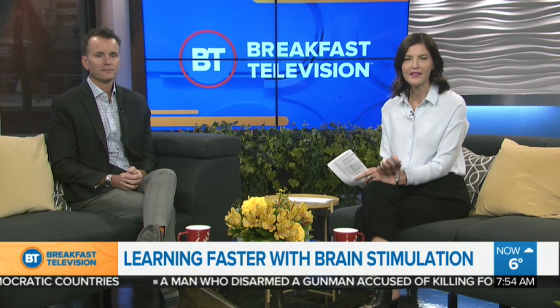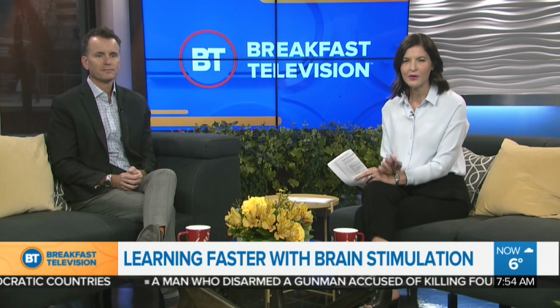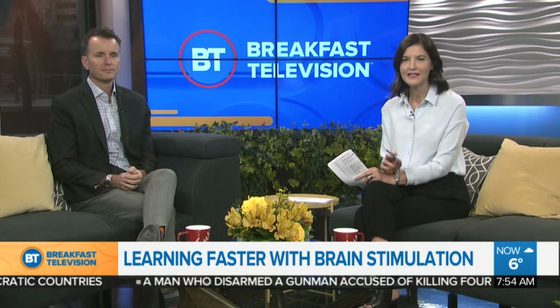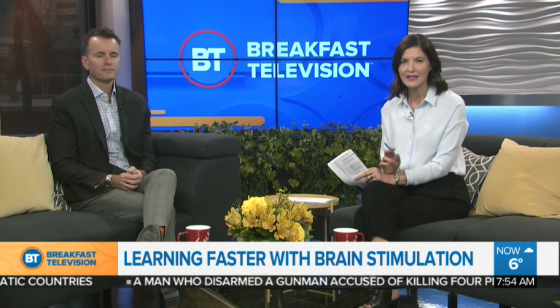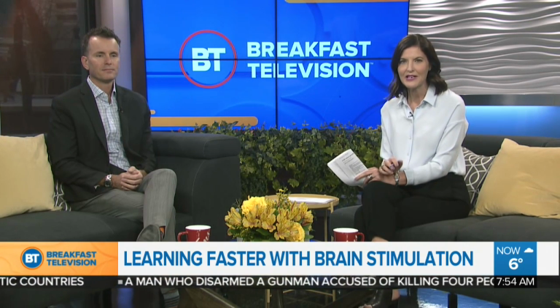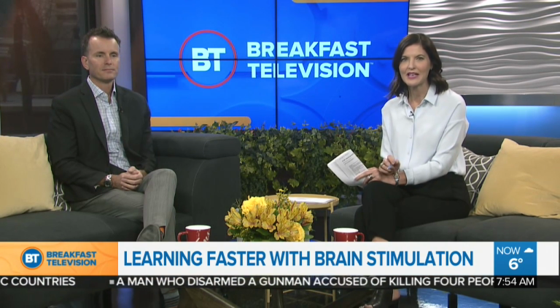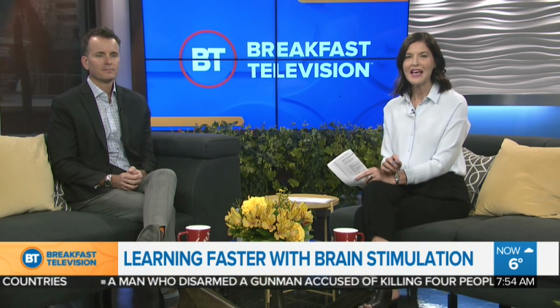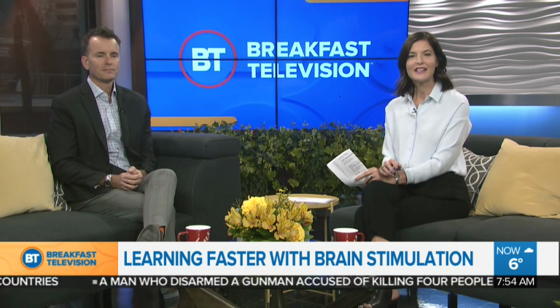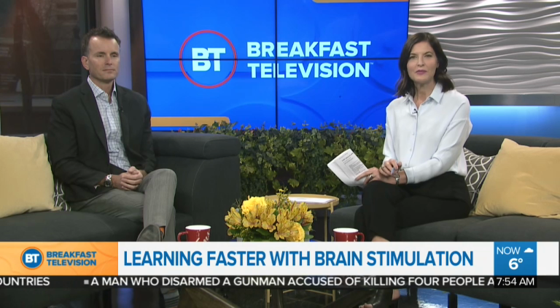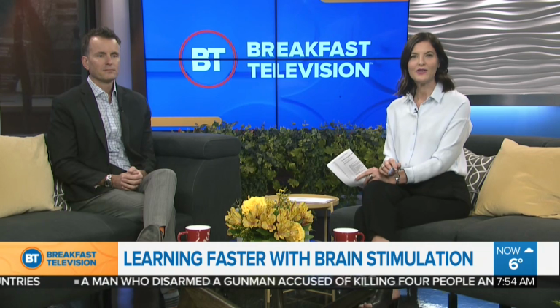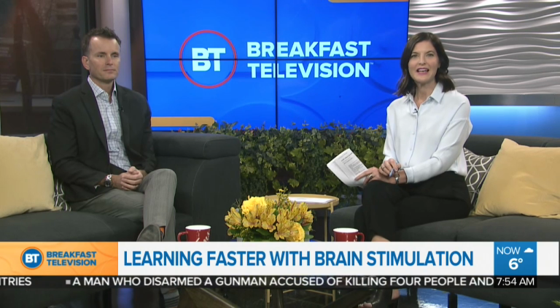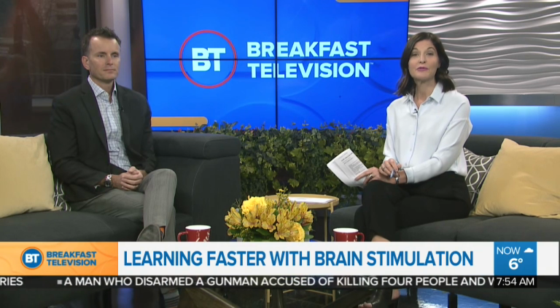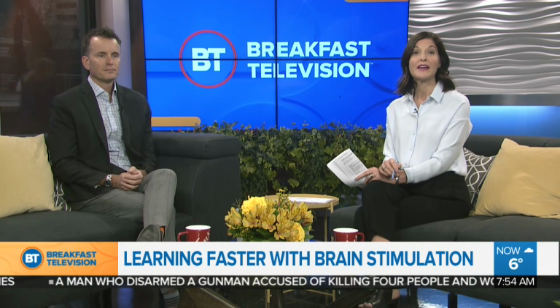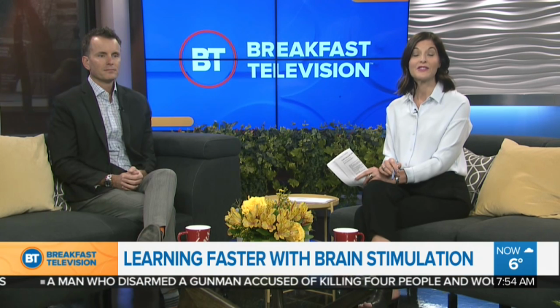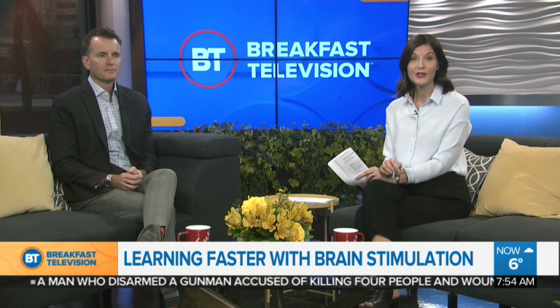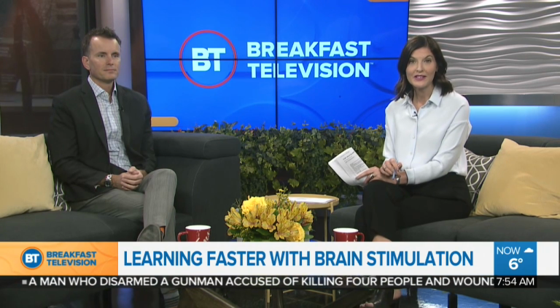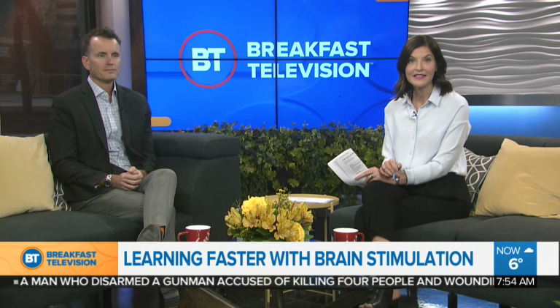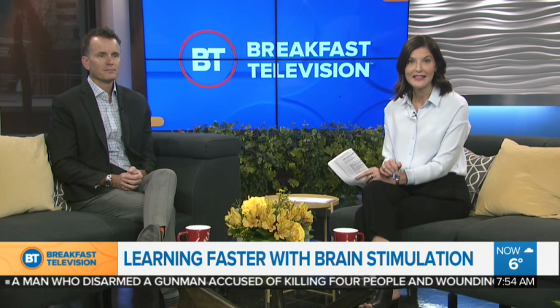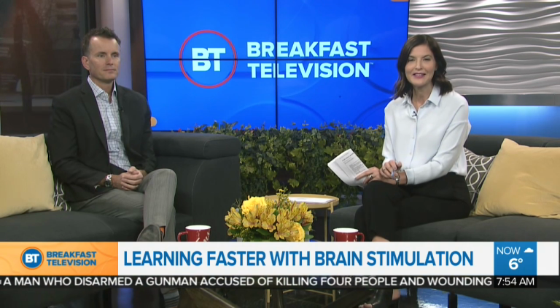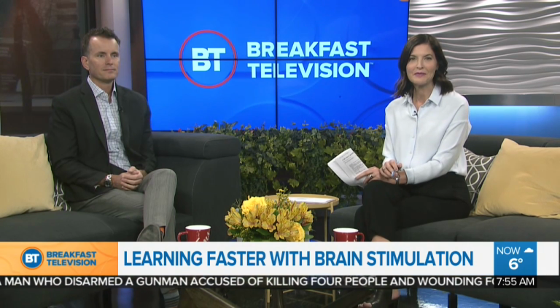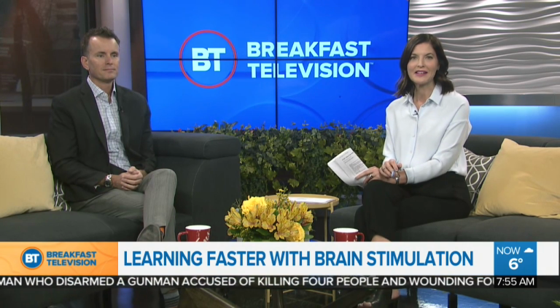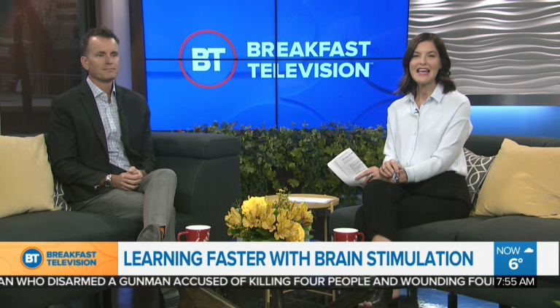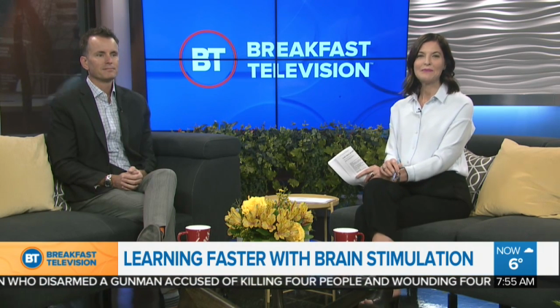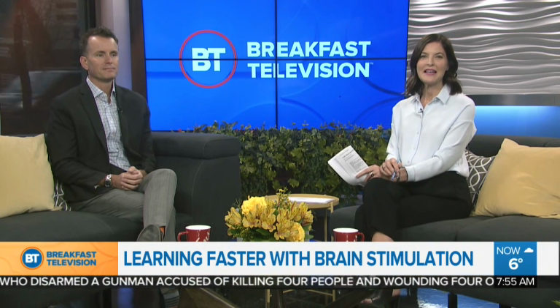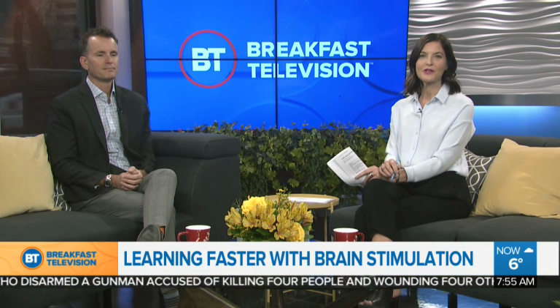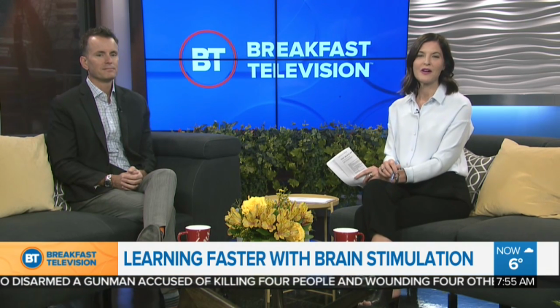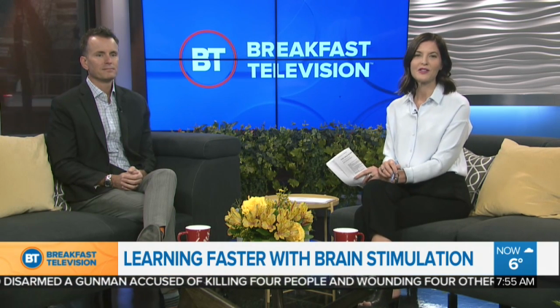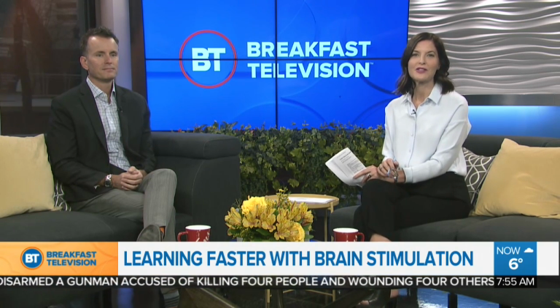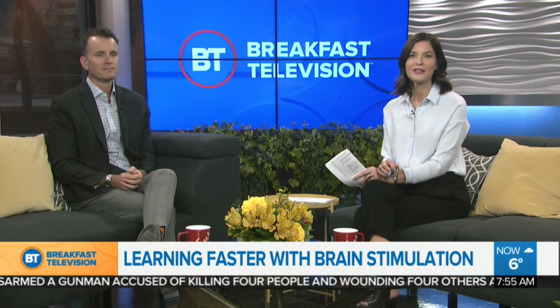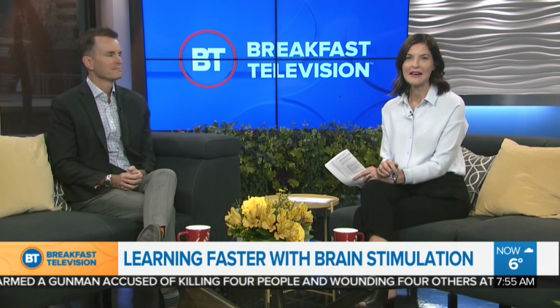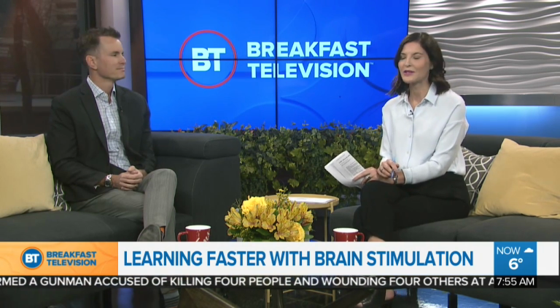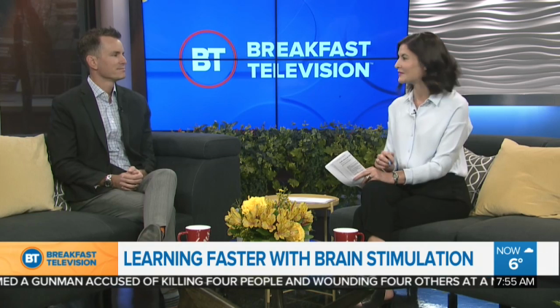But this brain stimulation is also being used to help train surgeons. Here to tell us all about it is pediatric neurologist Dr. Adam Curtin.